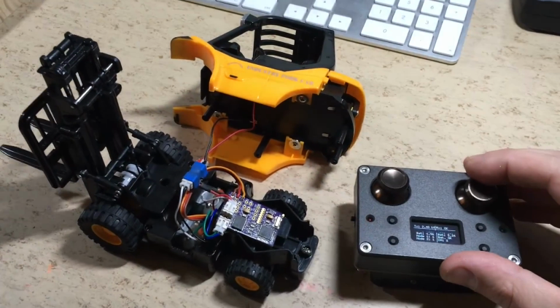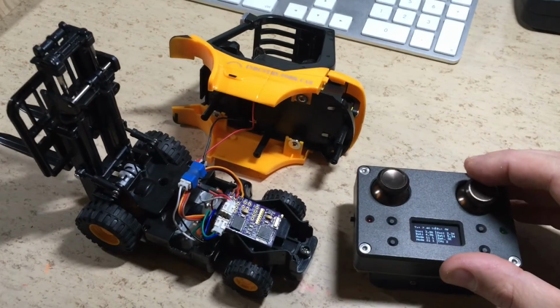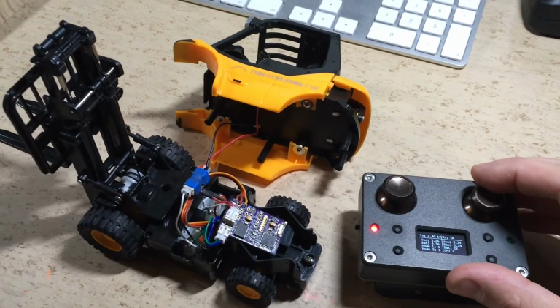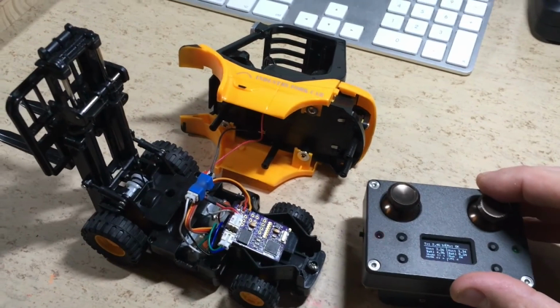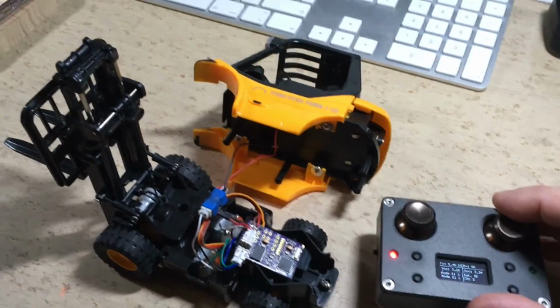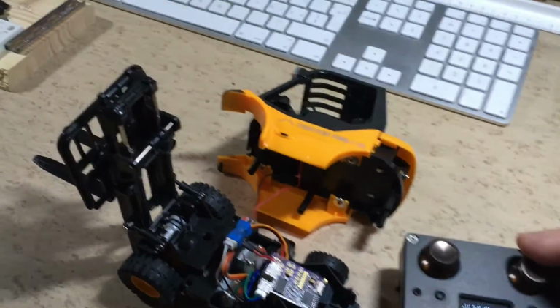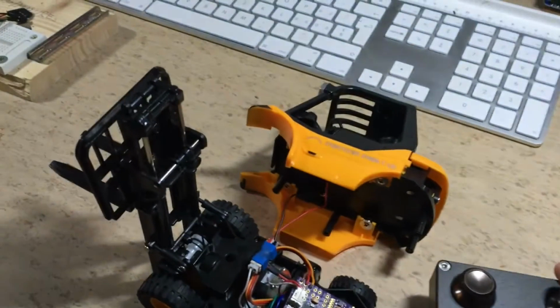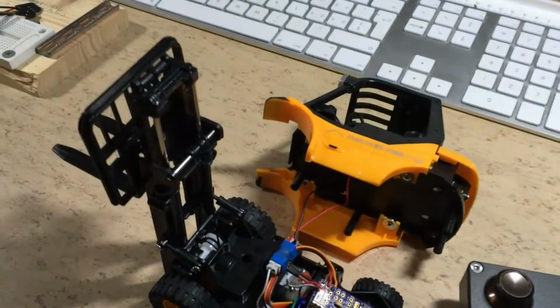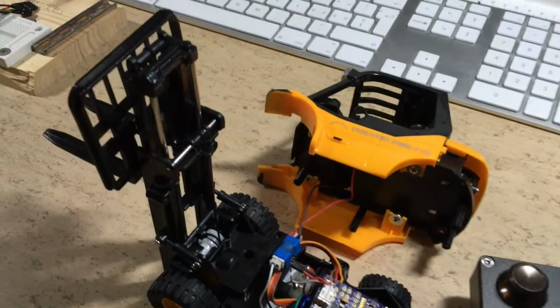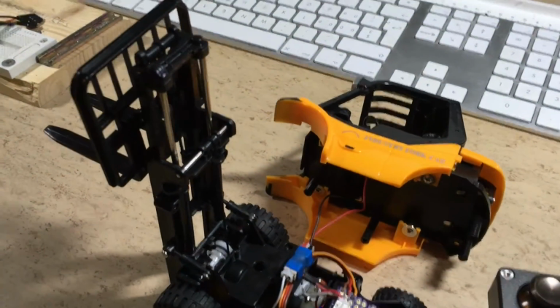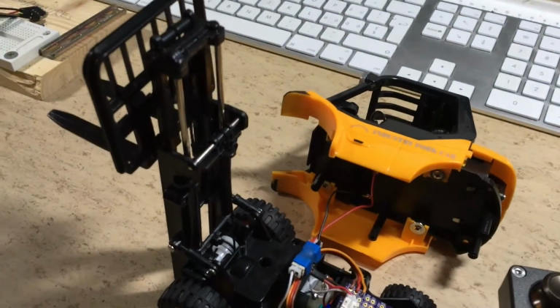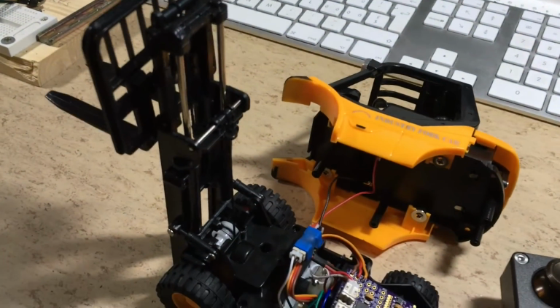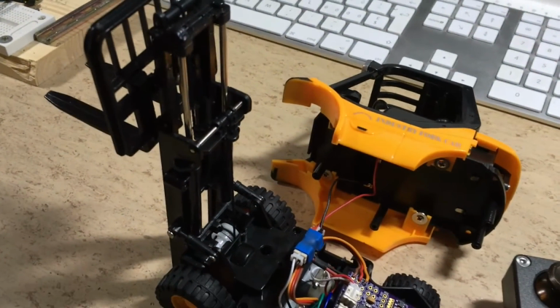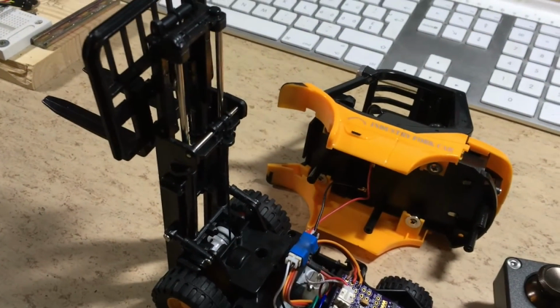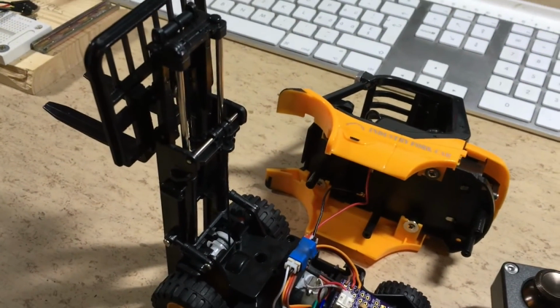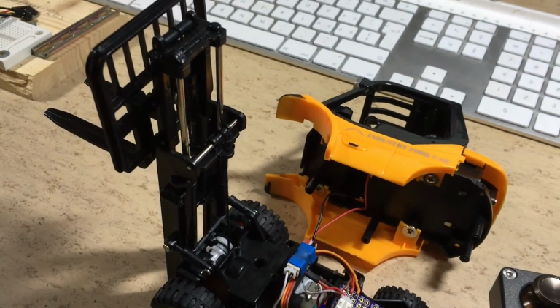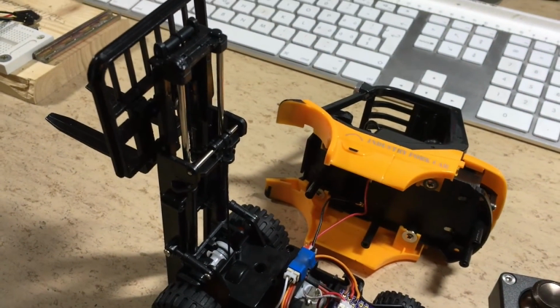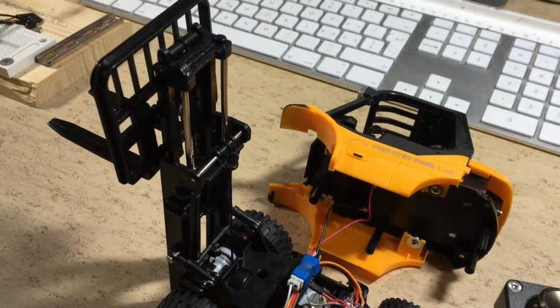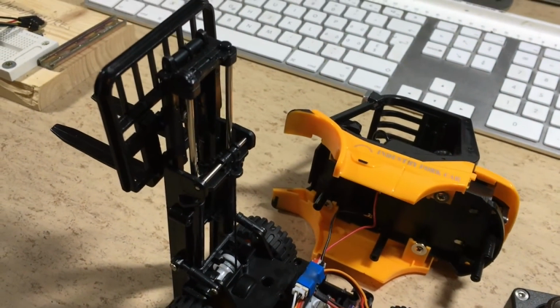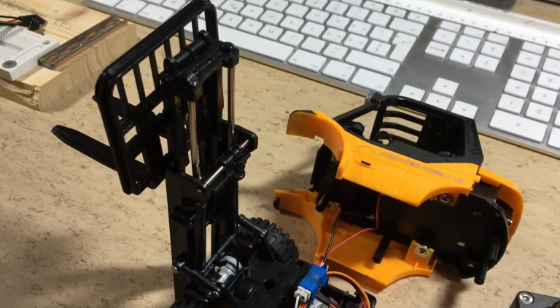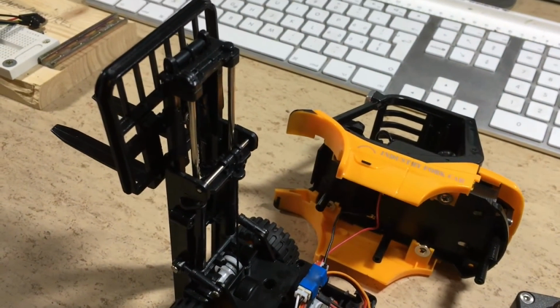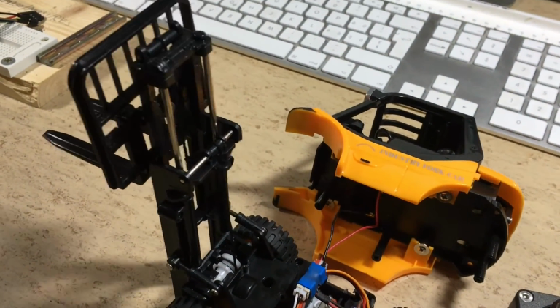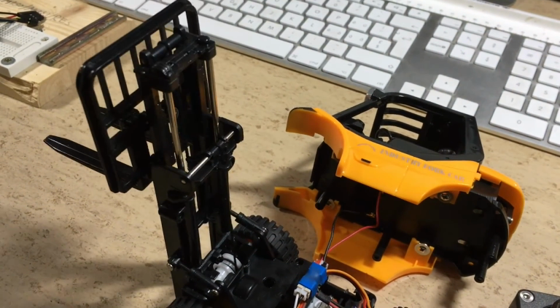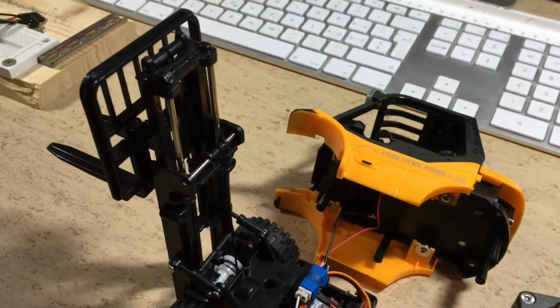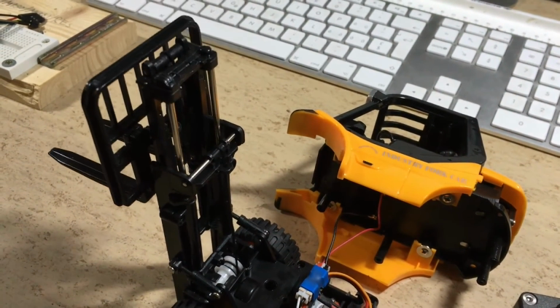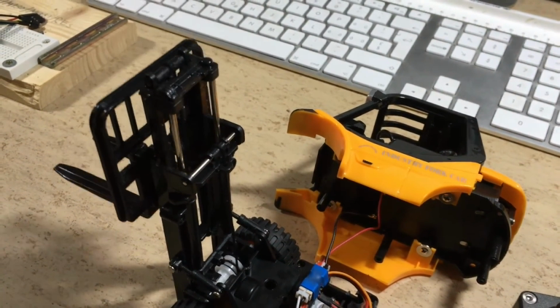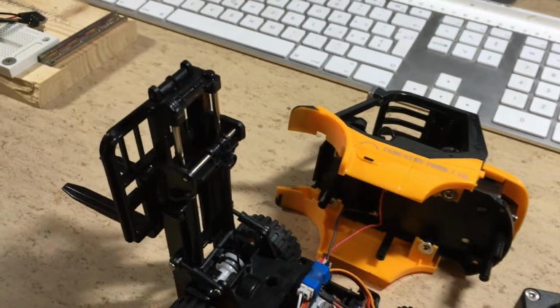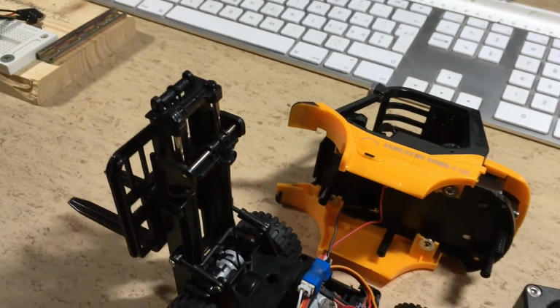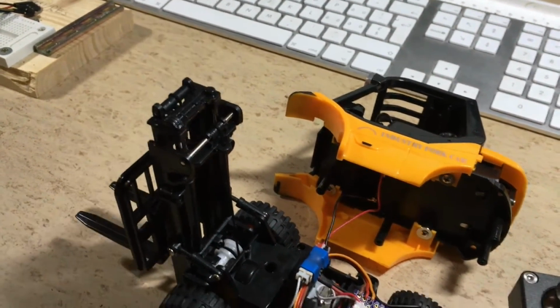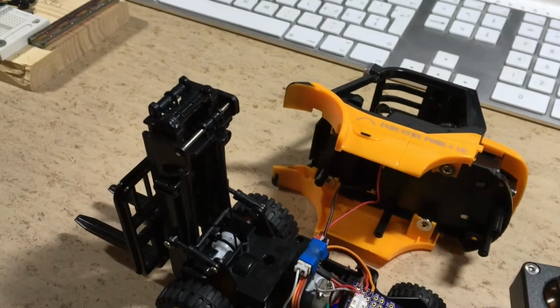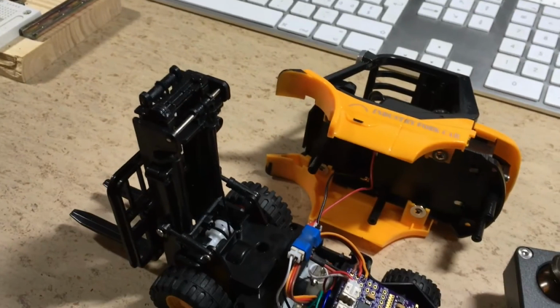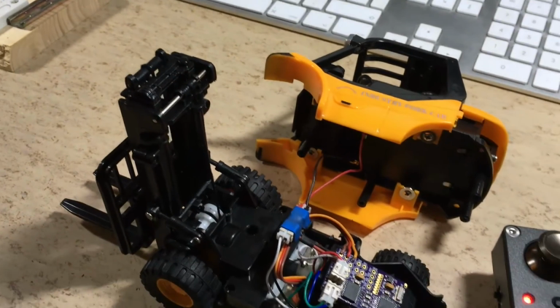Now it's time for the test. As you can see, all movements are proportional controlled now.